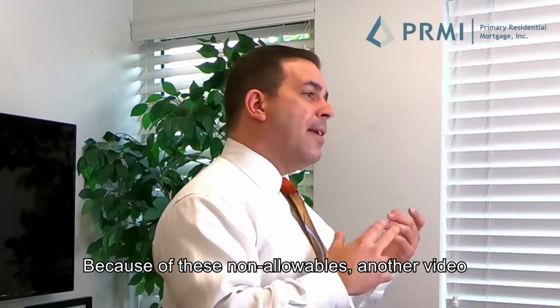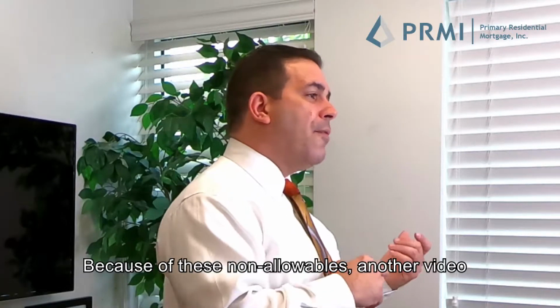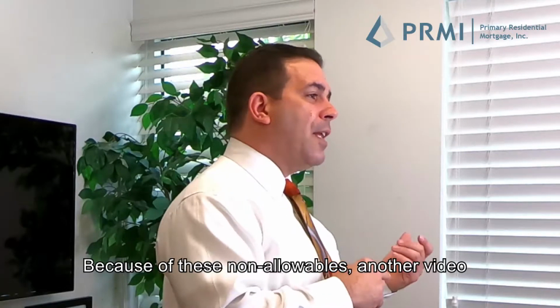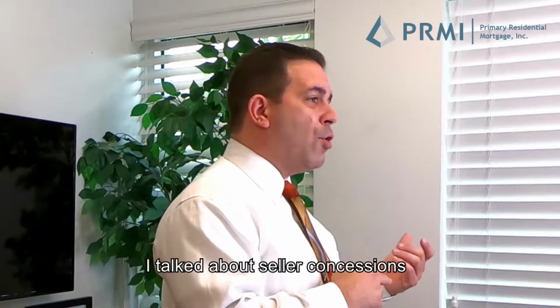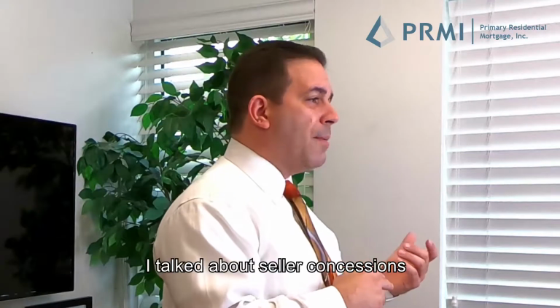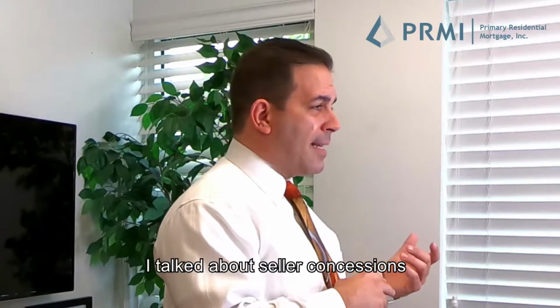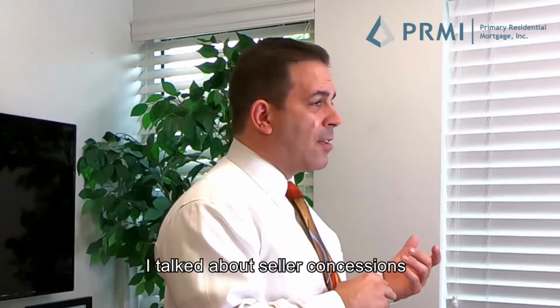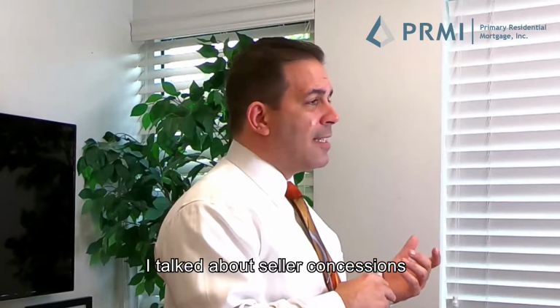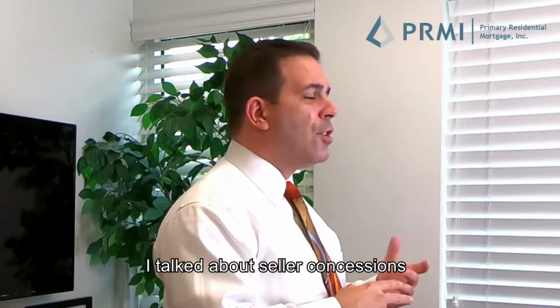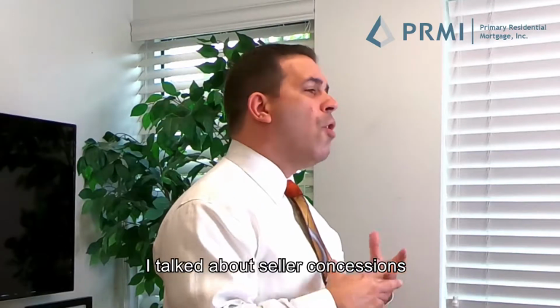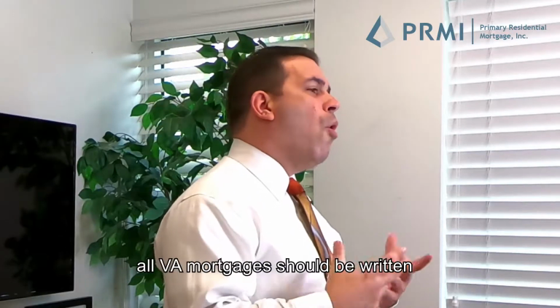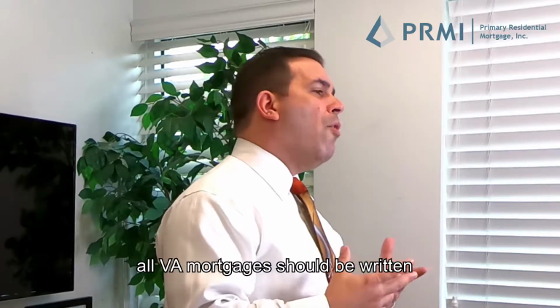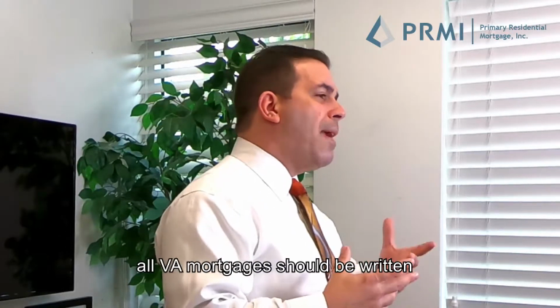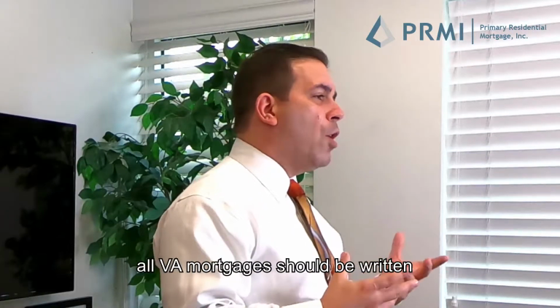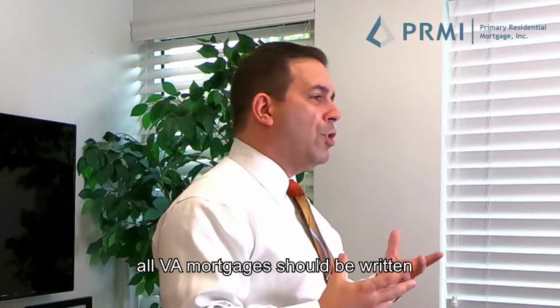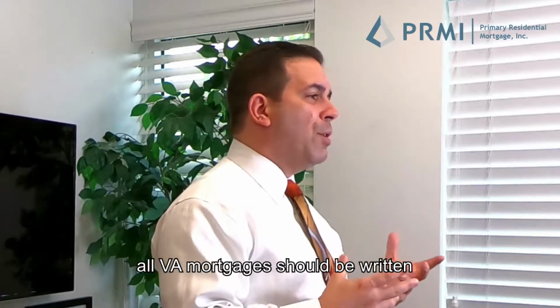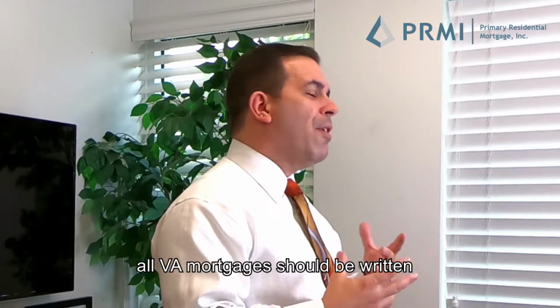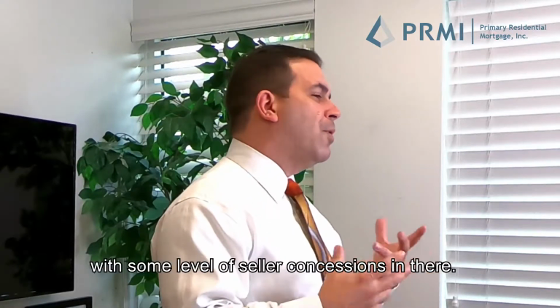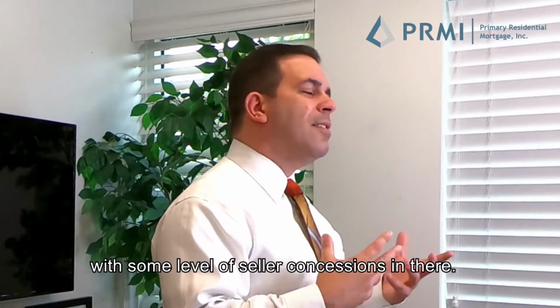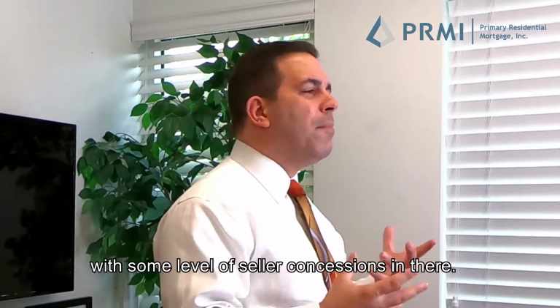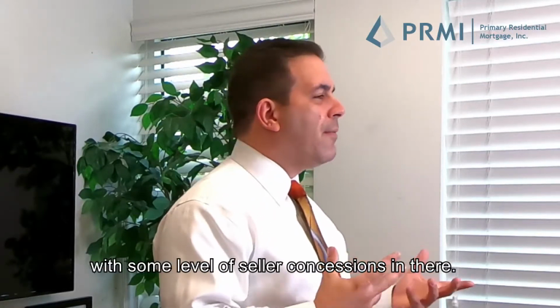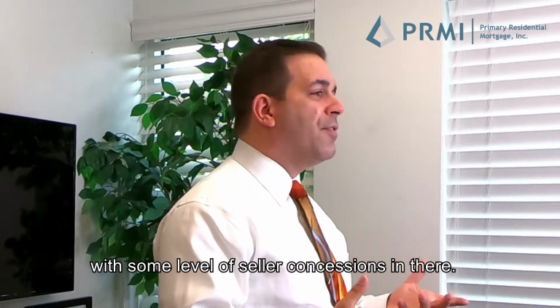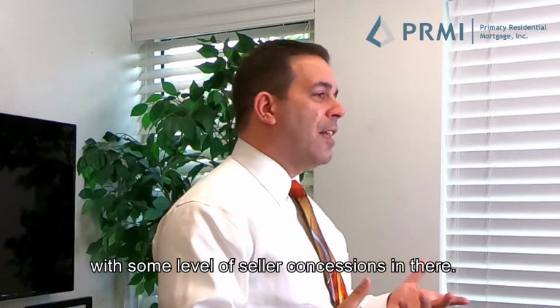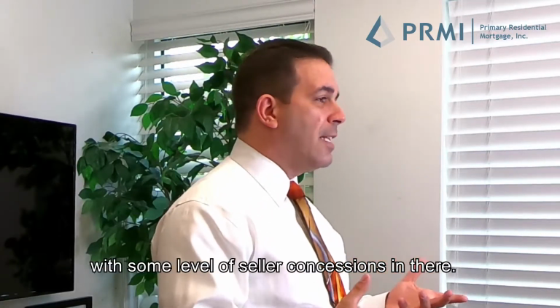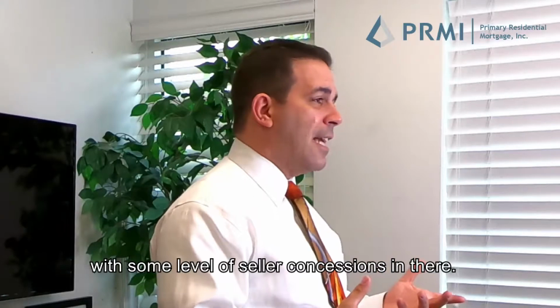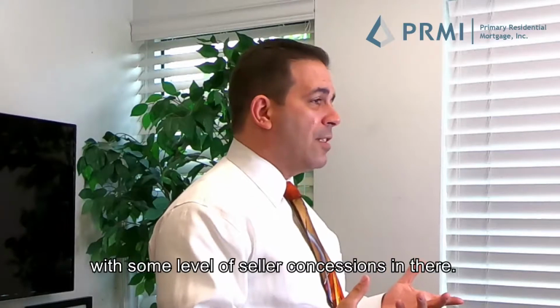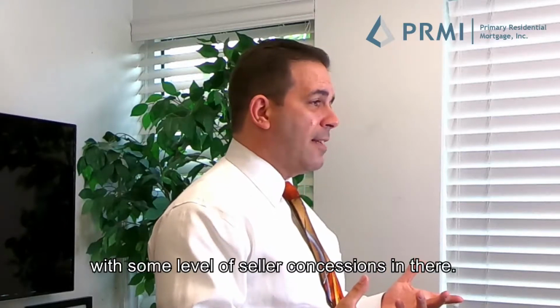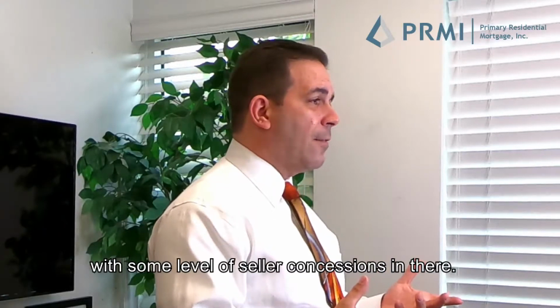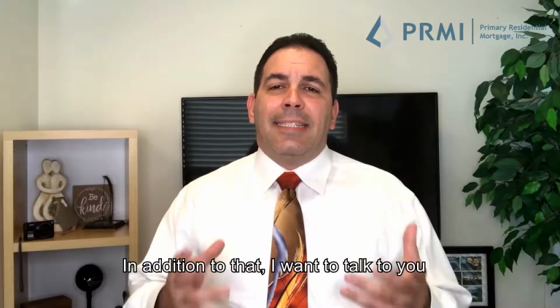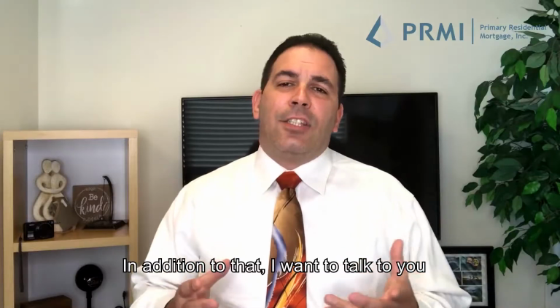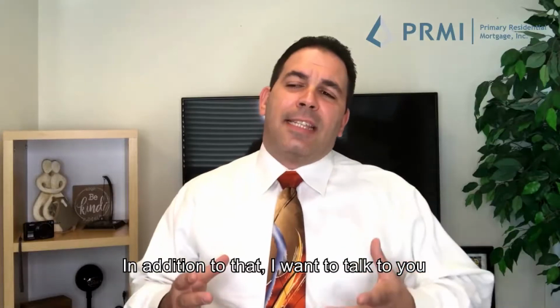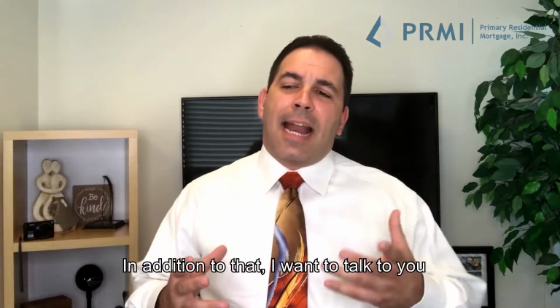In another video I talked about seller concessions. All VA mortgages should be written with some level of seller concessions in there.